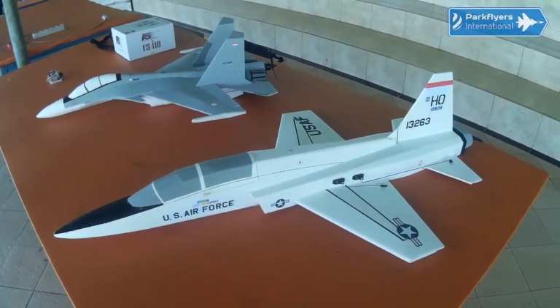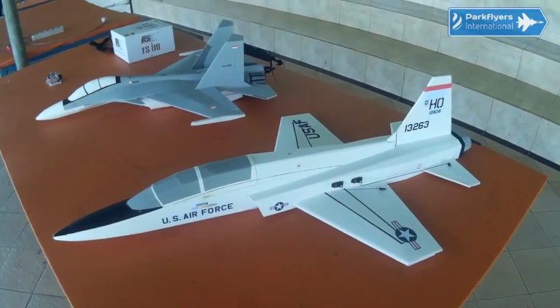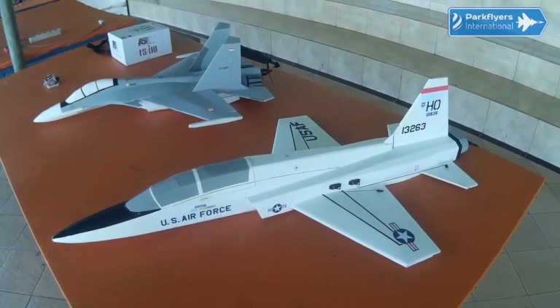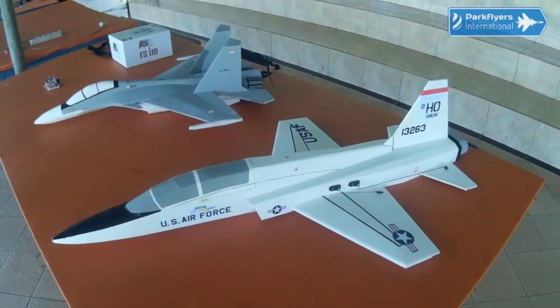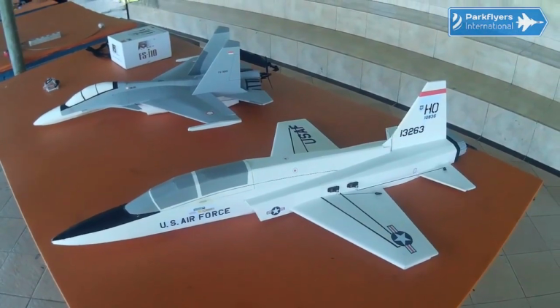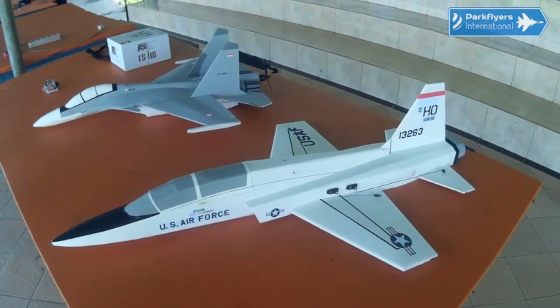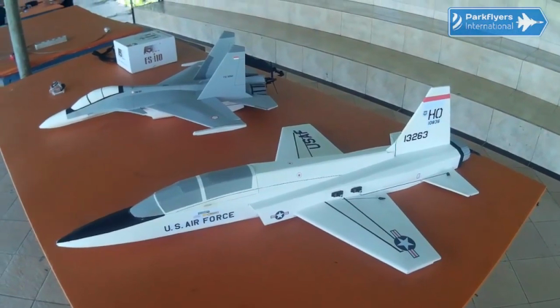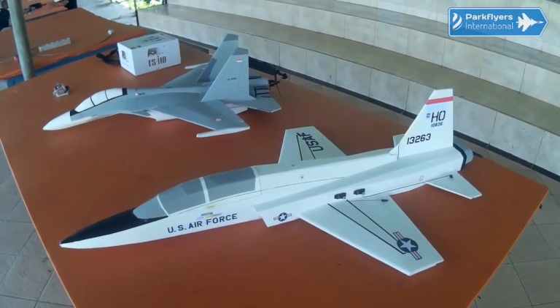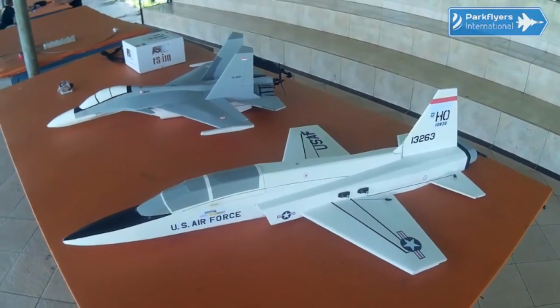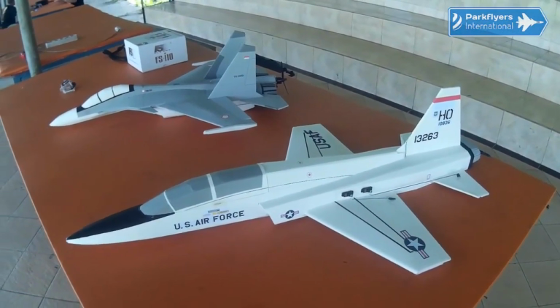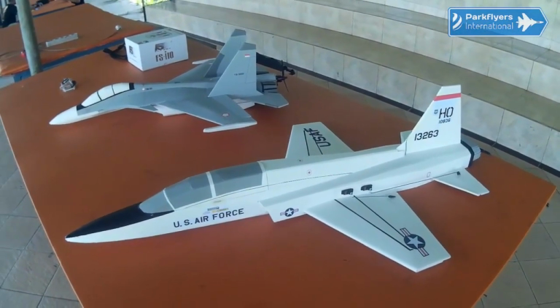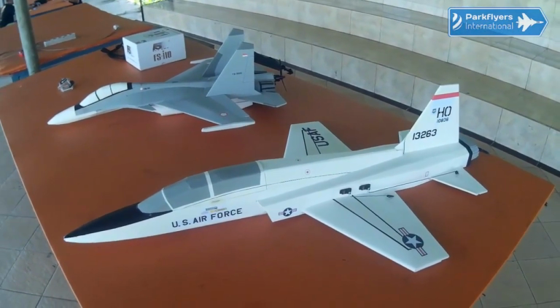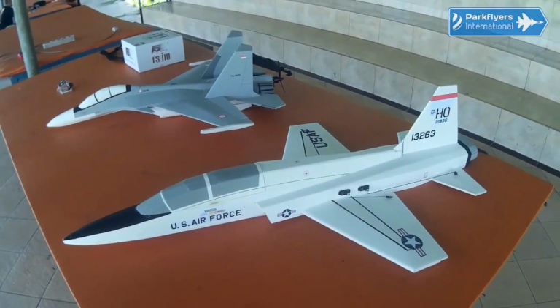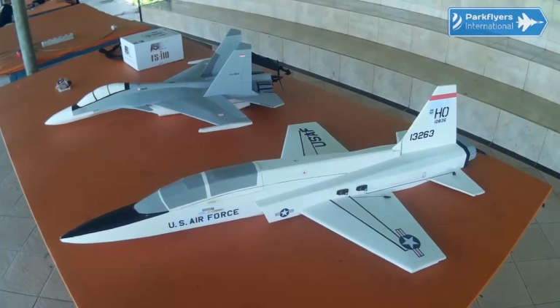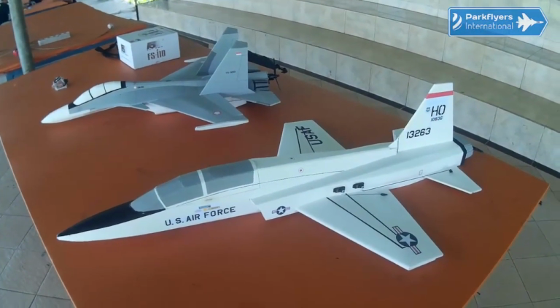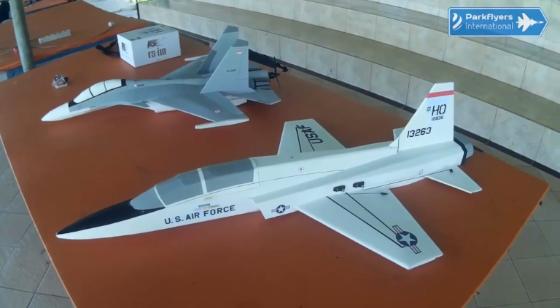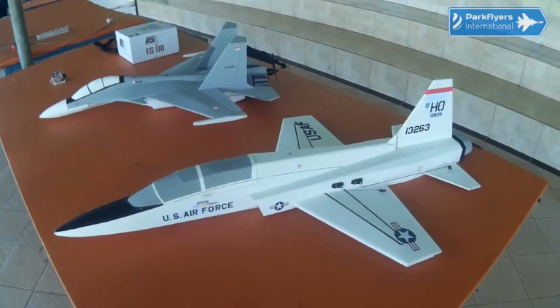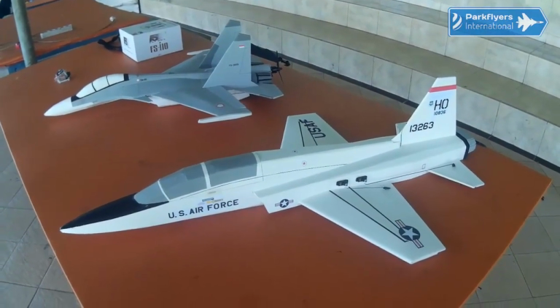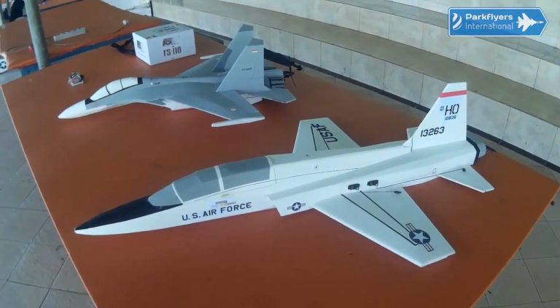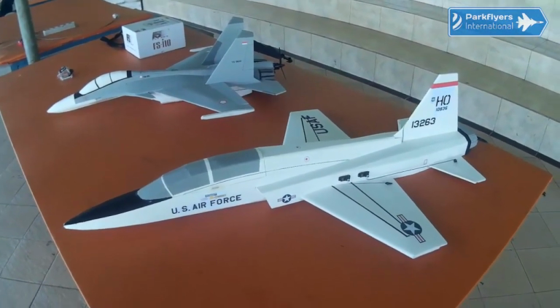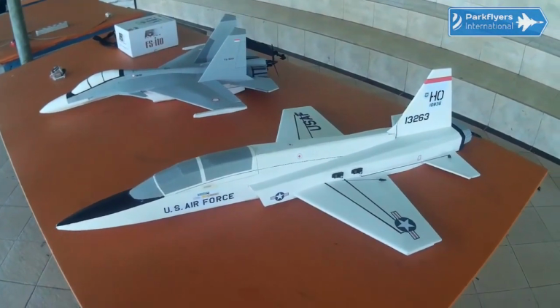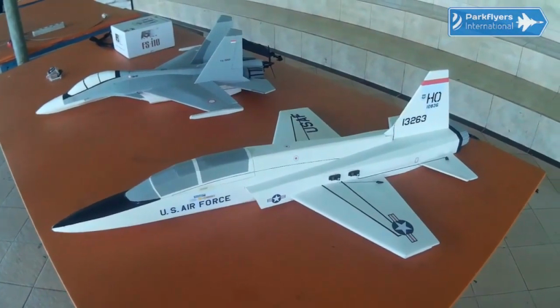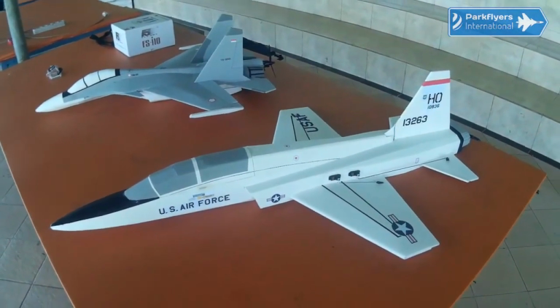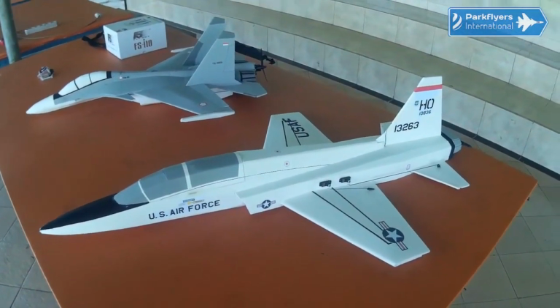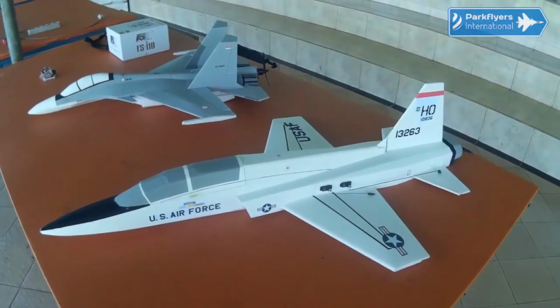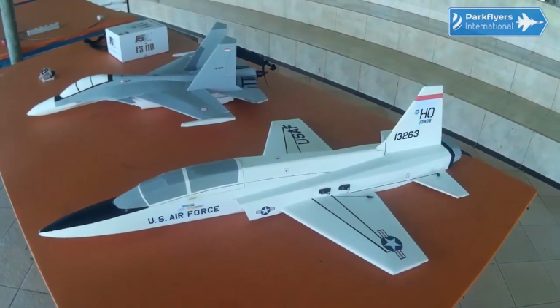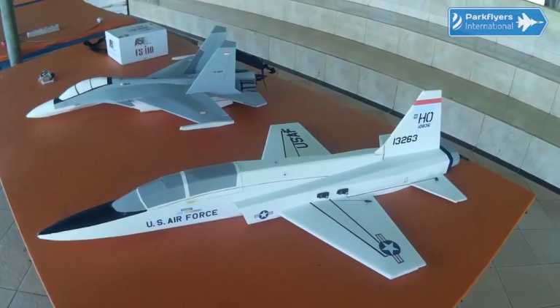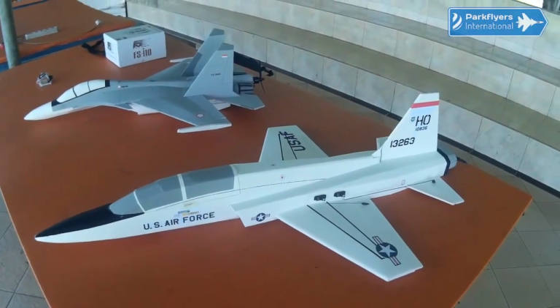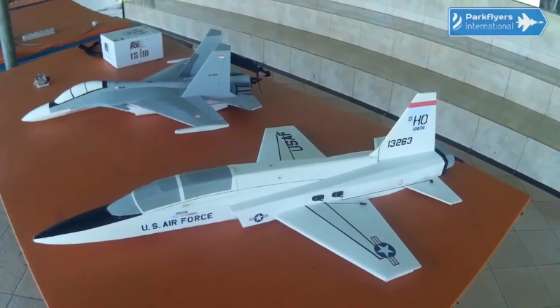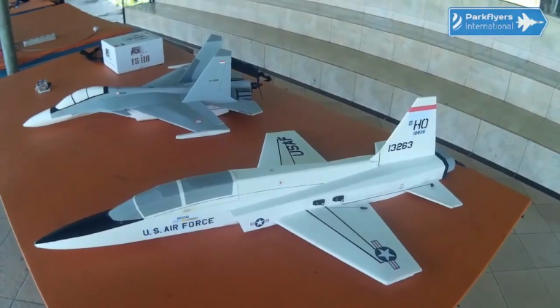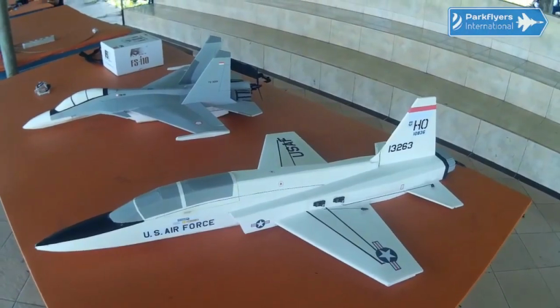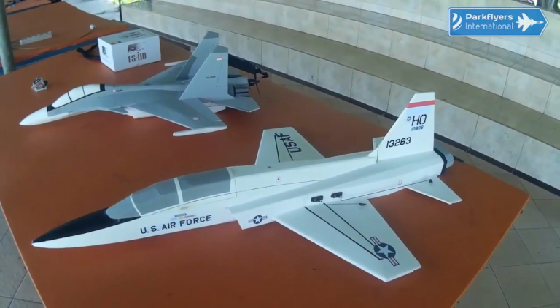Wish me luck guys. Hoping to see this T-38 fly well today.